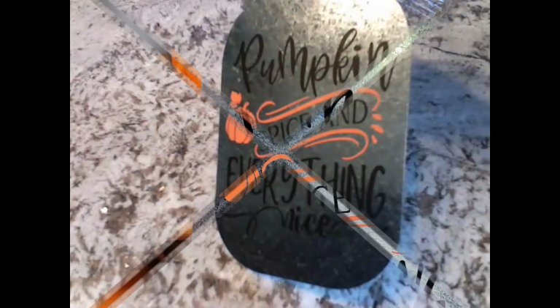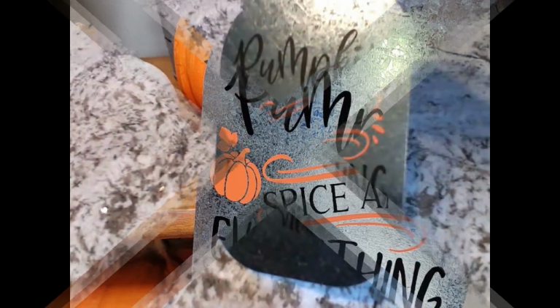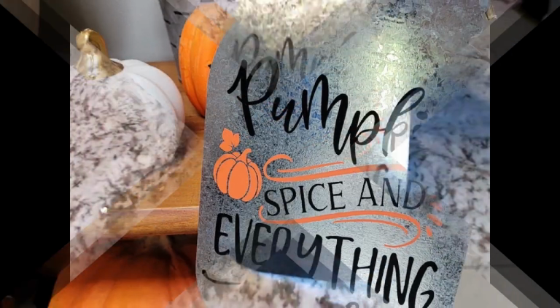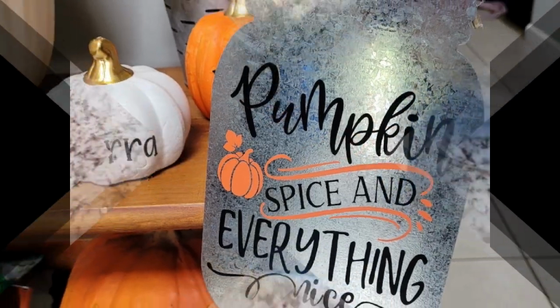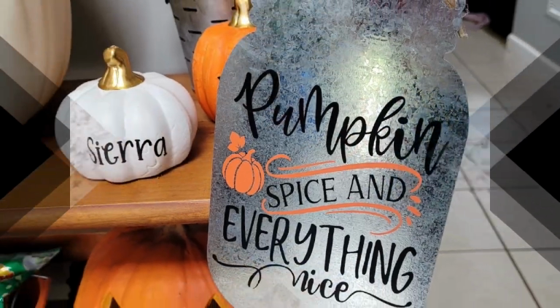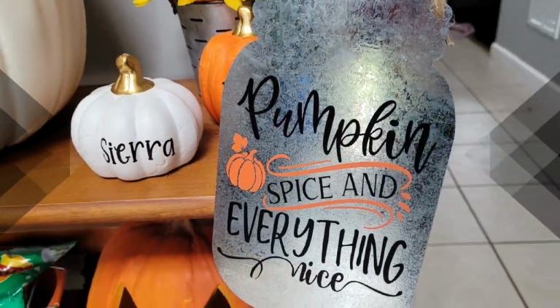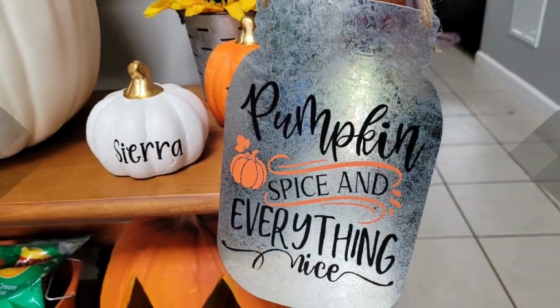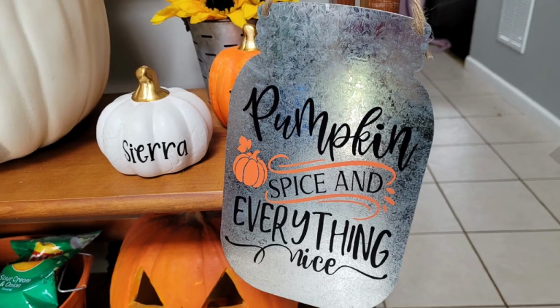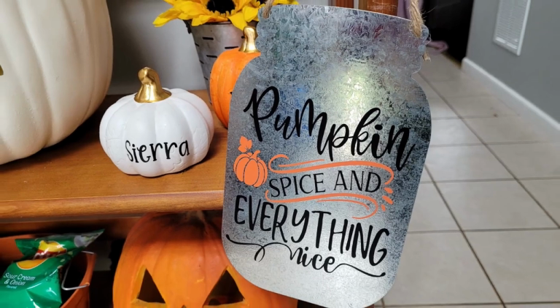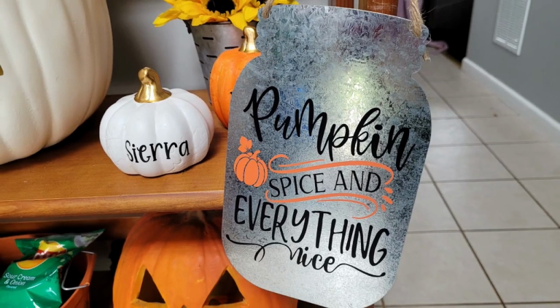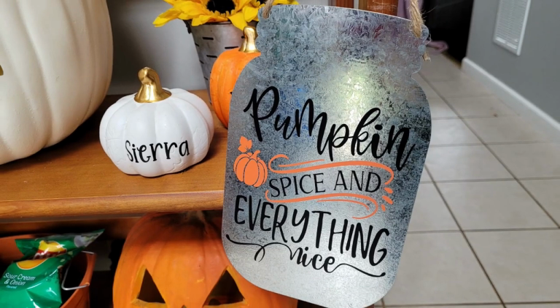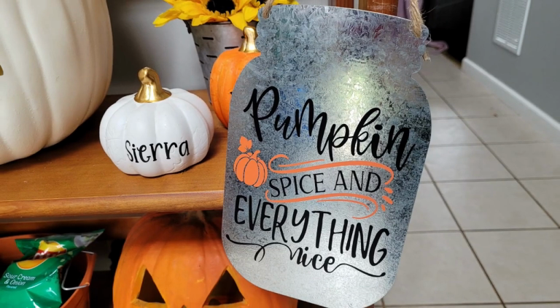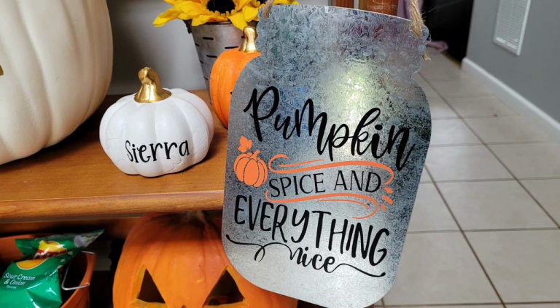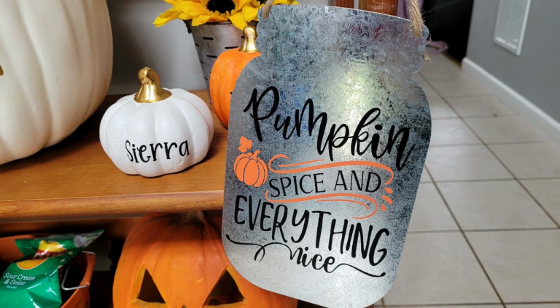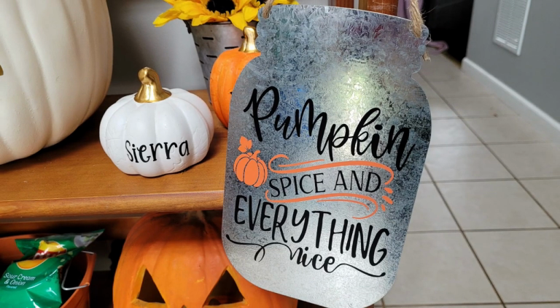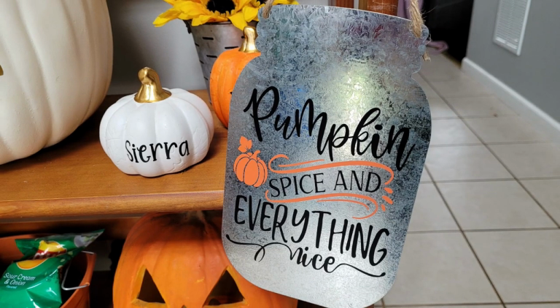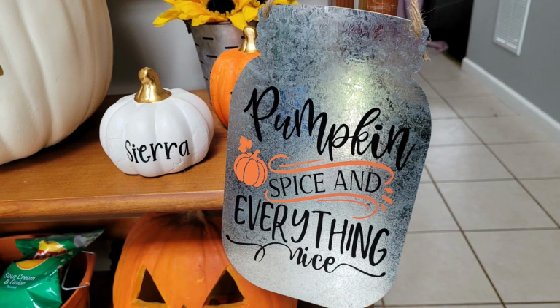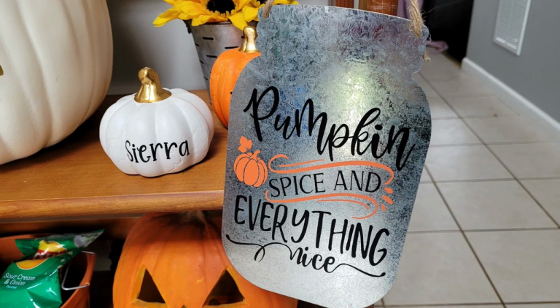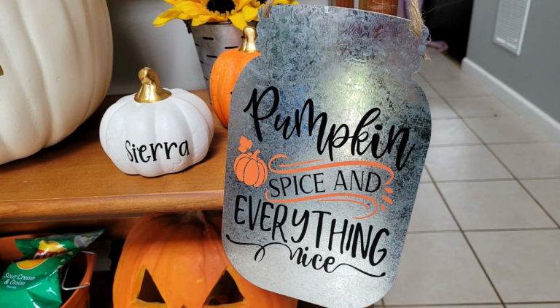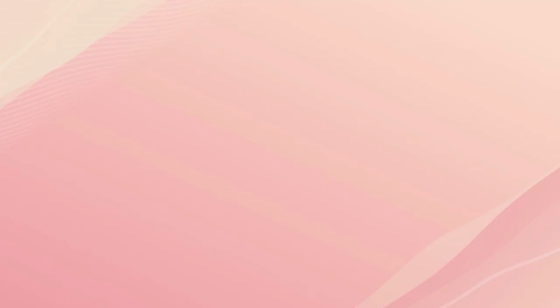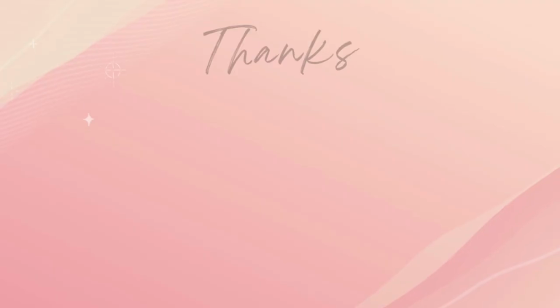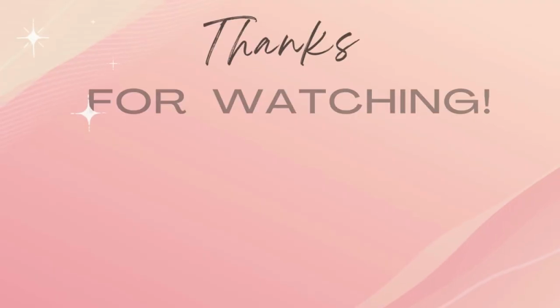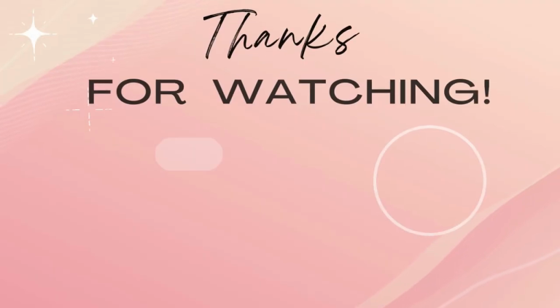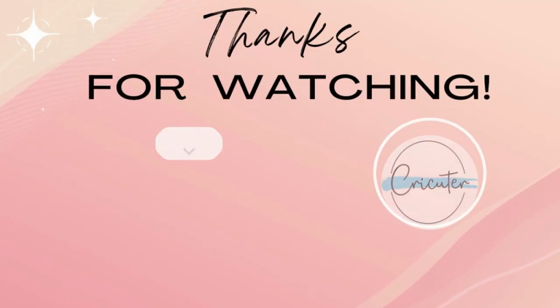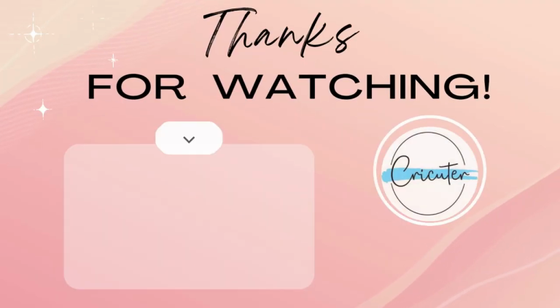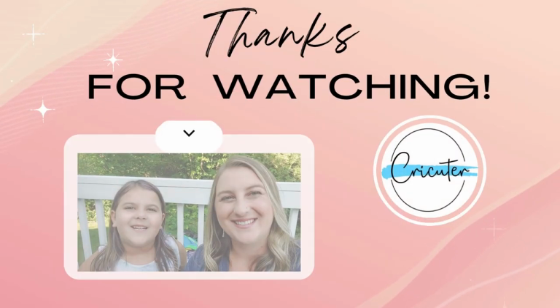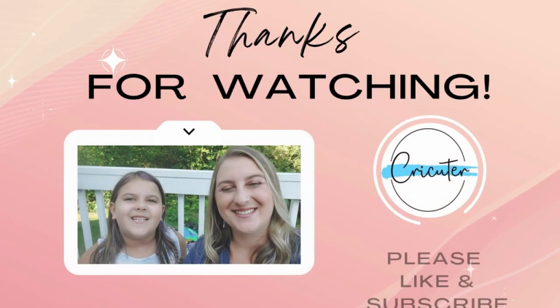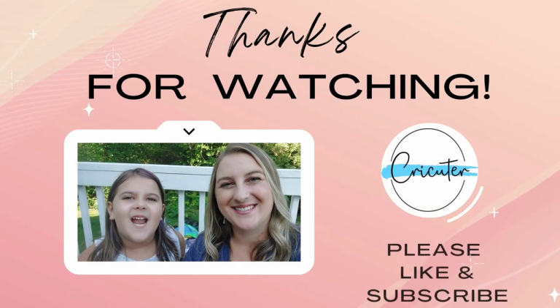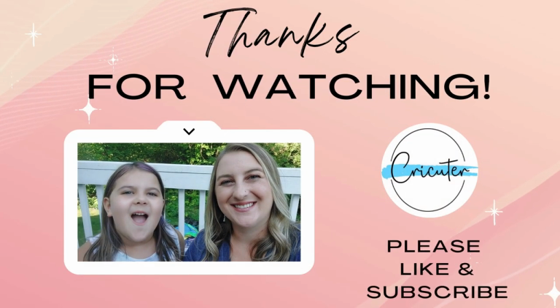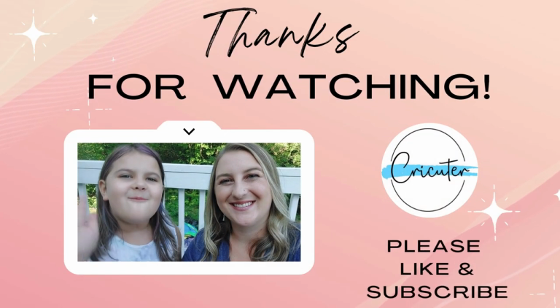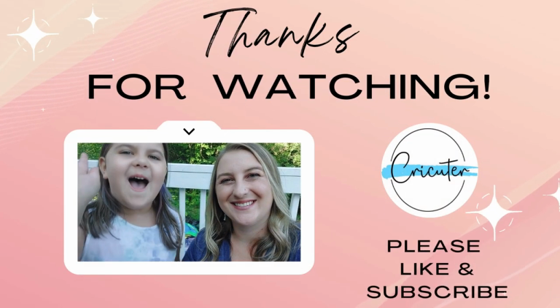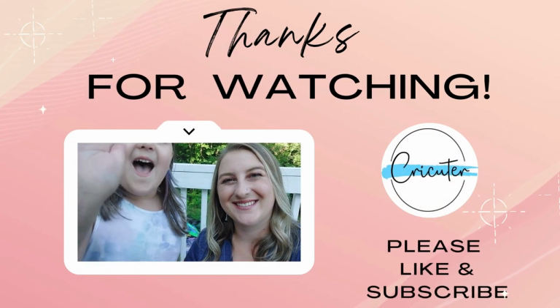Ta-da! How cute is that? Thanks for watching! Bye!